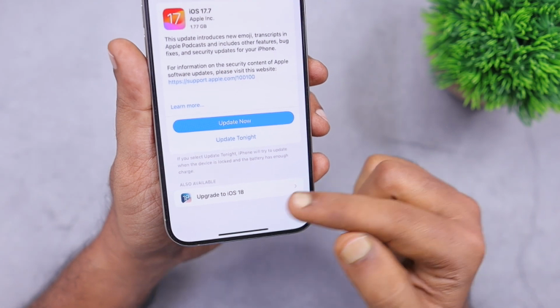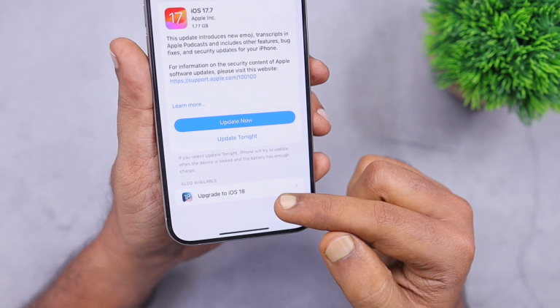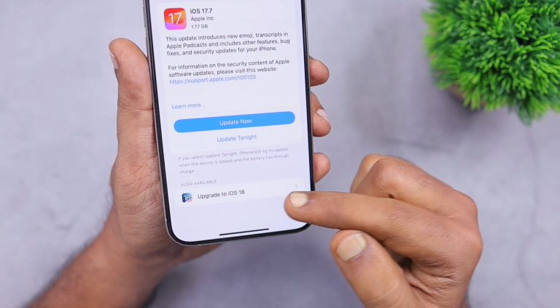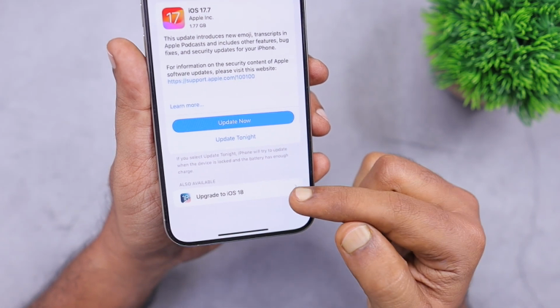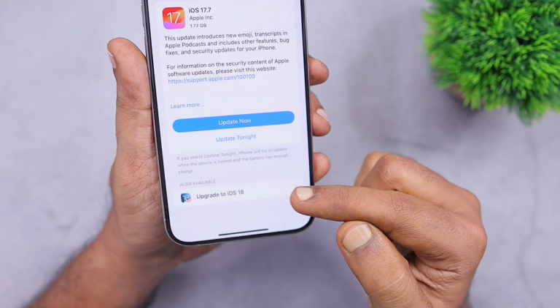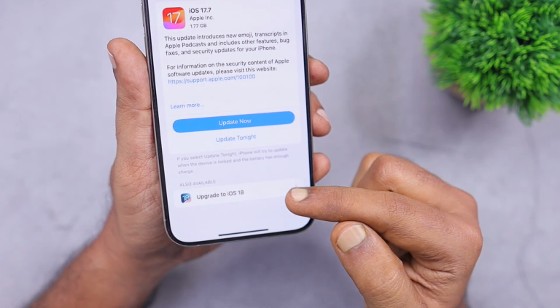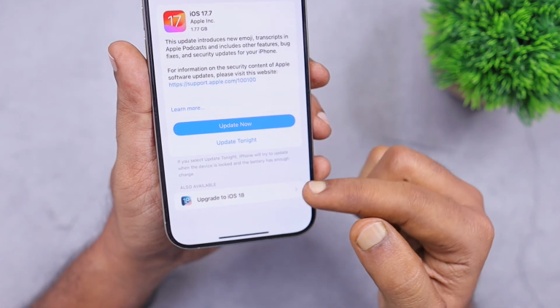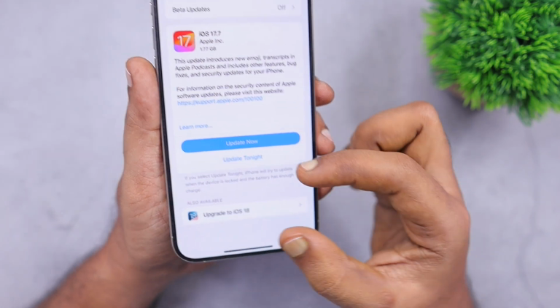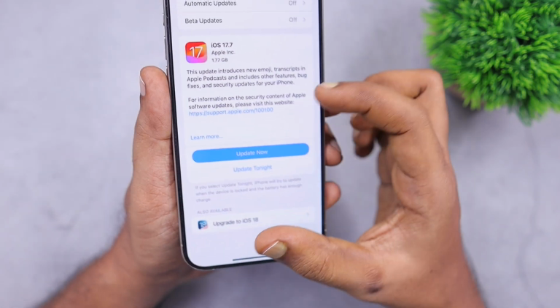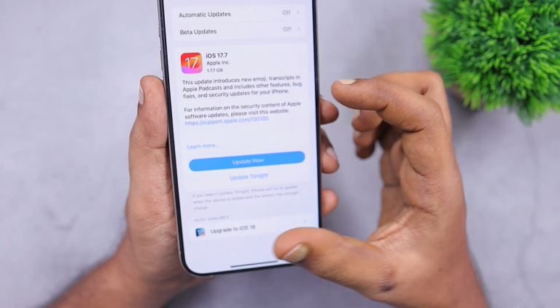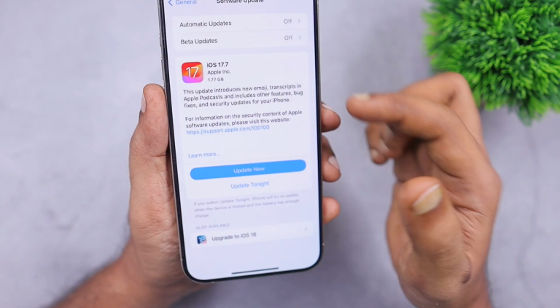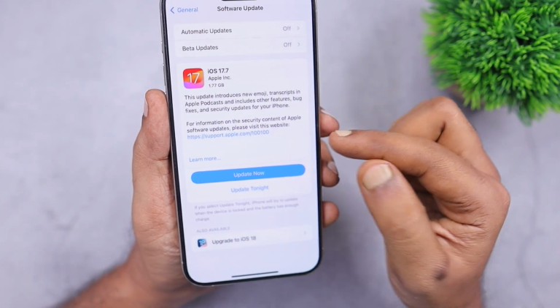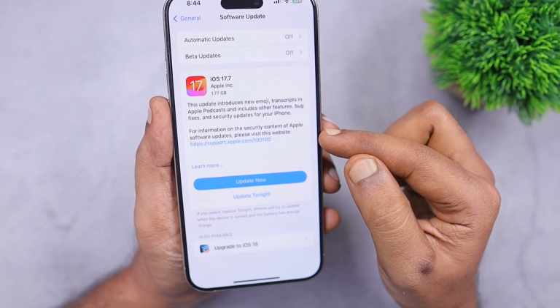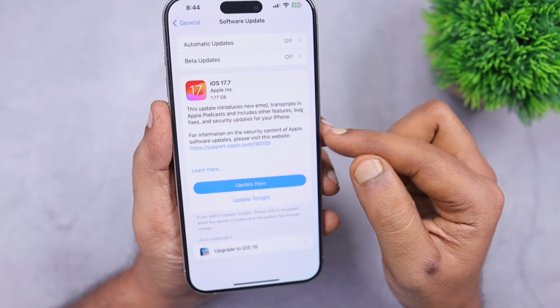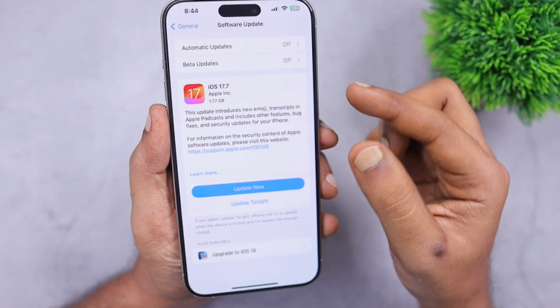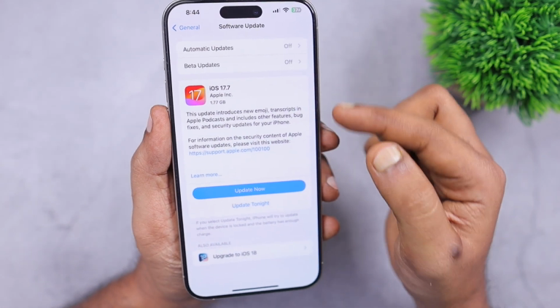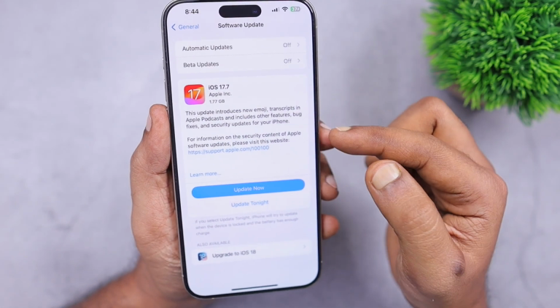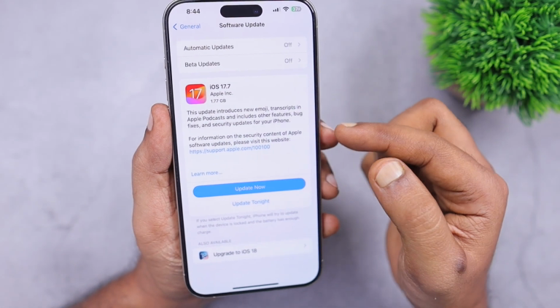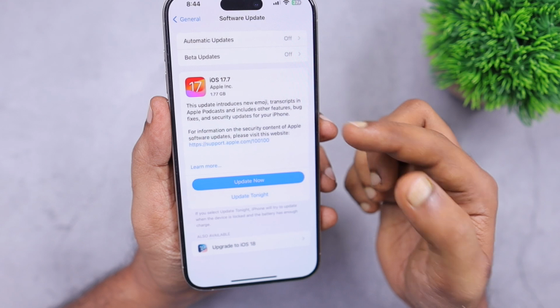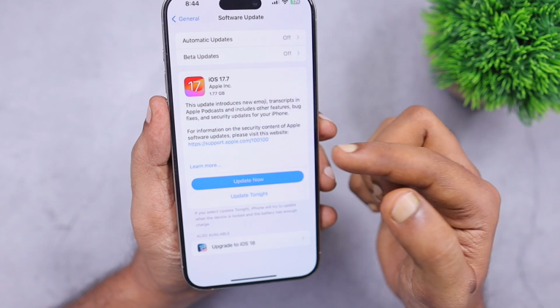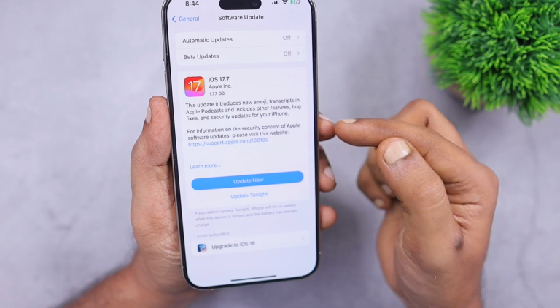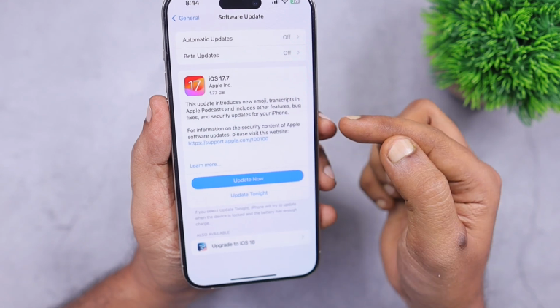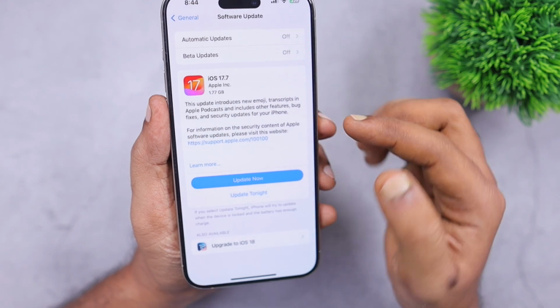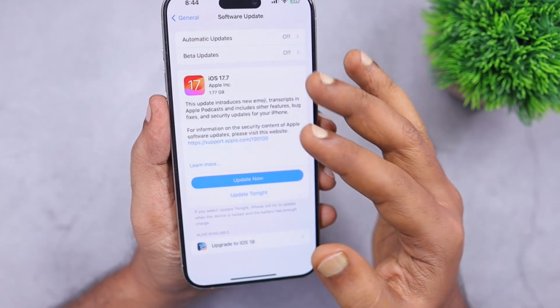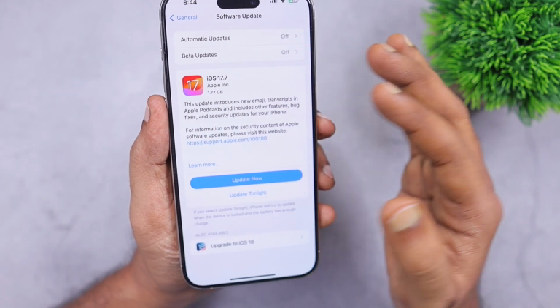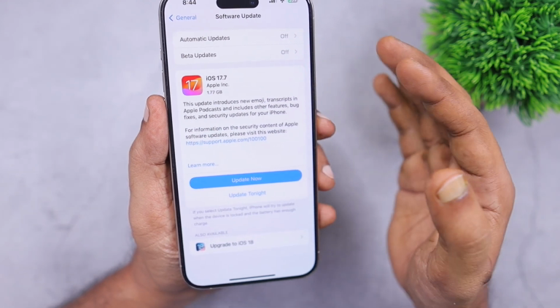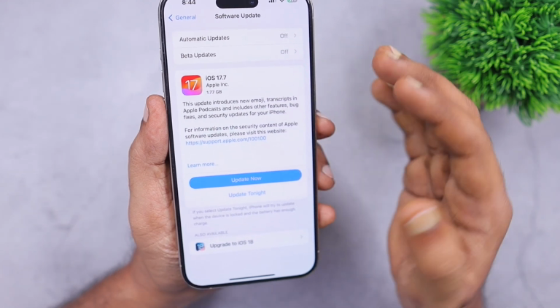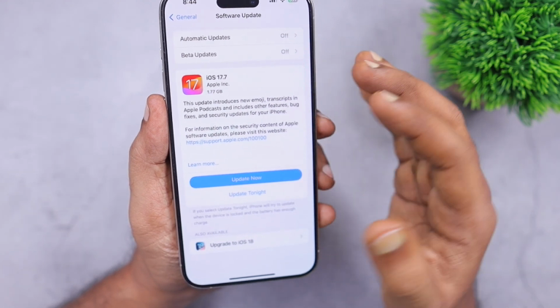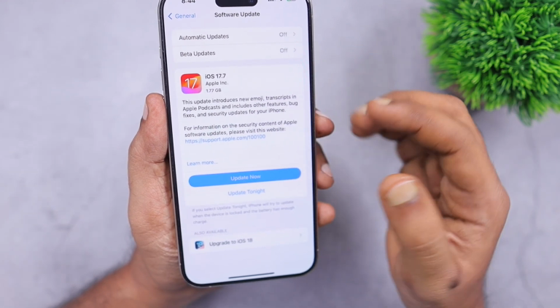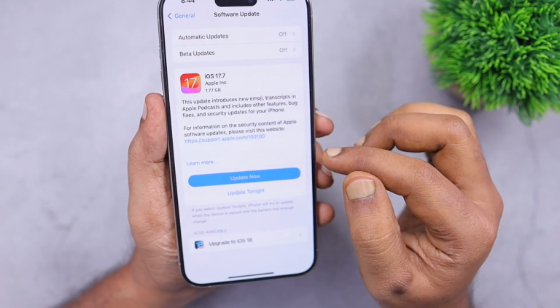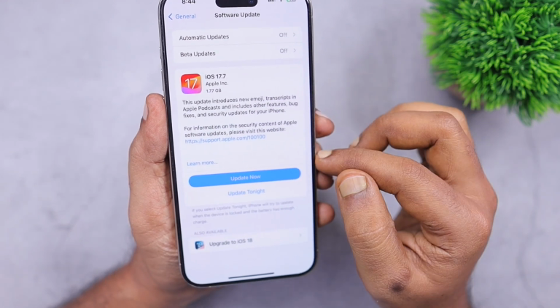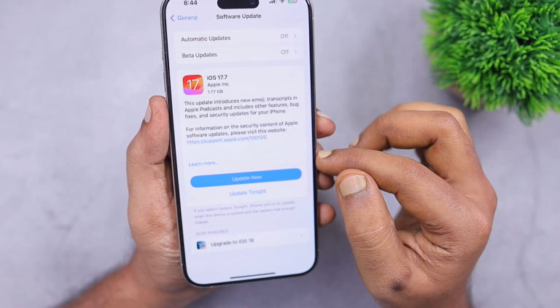When you tap on that section, it will expand and show the details about the iOS 18 update and all the features that are coming to your iPhone.